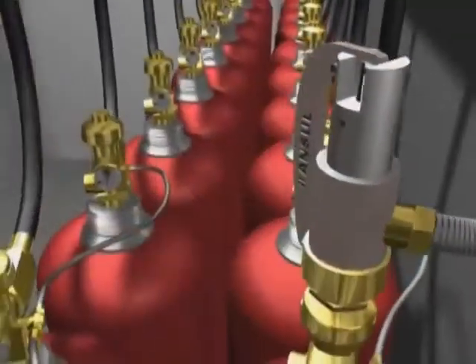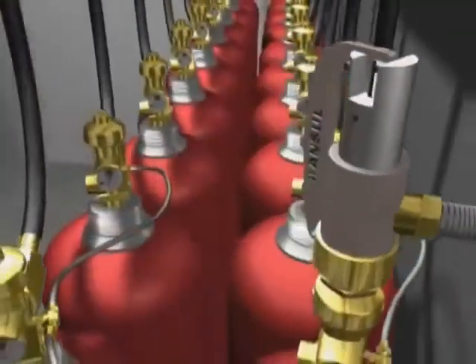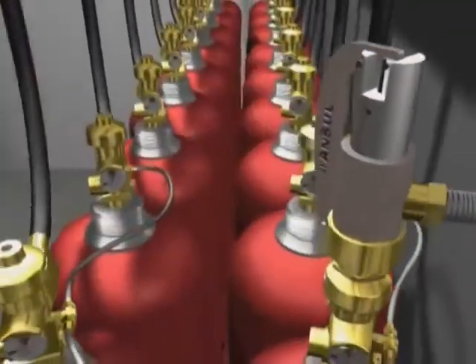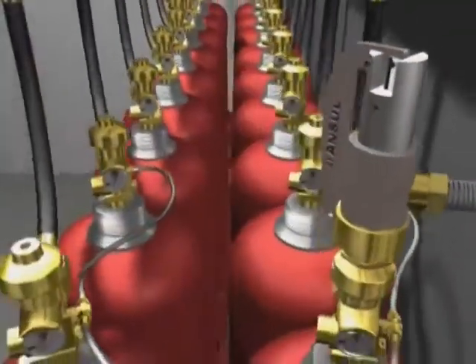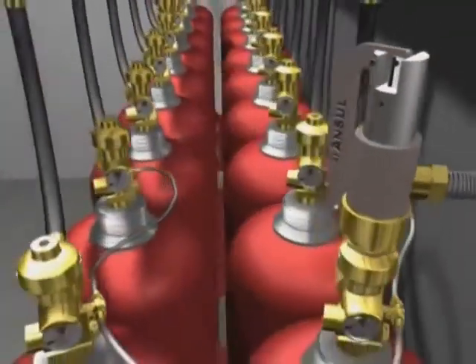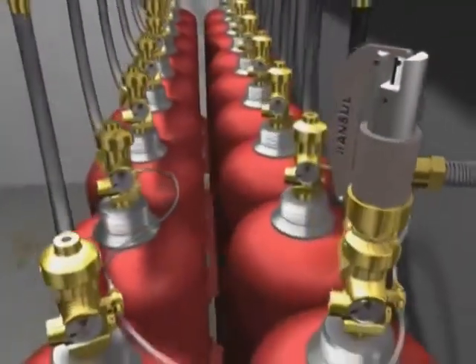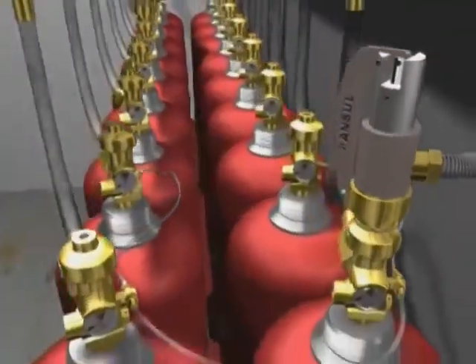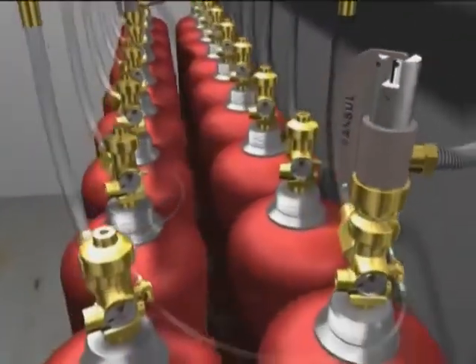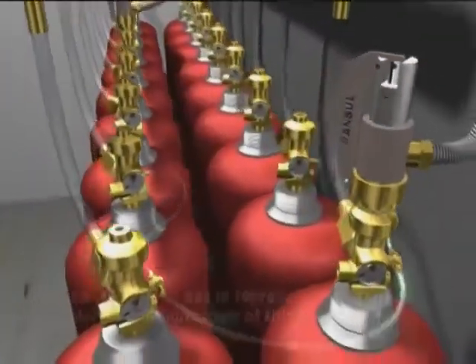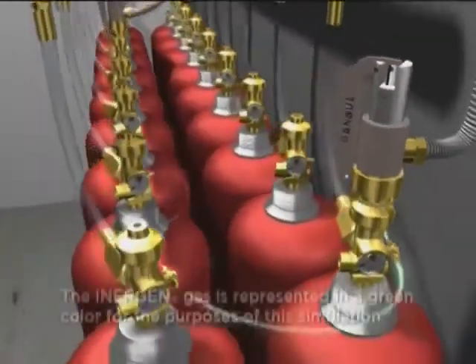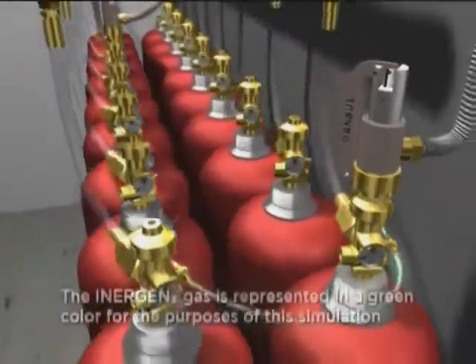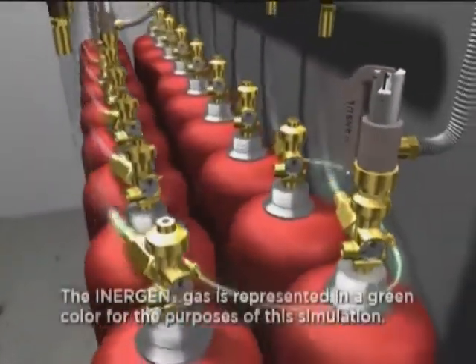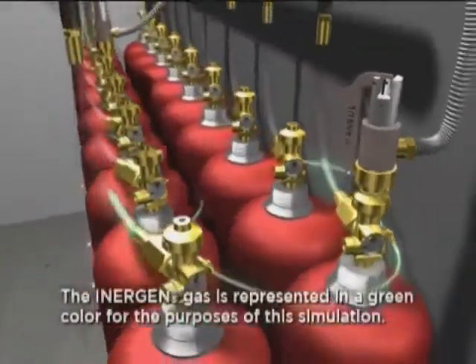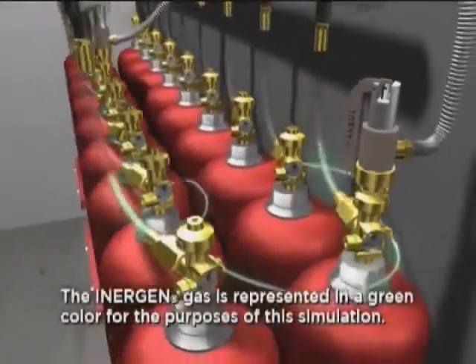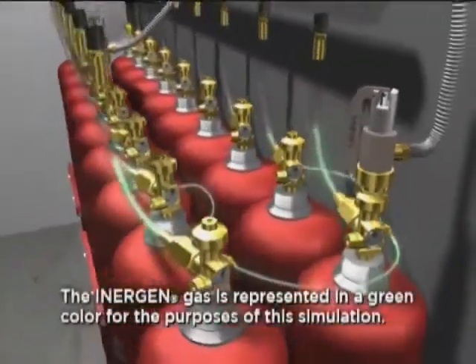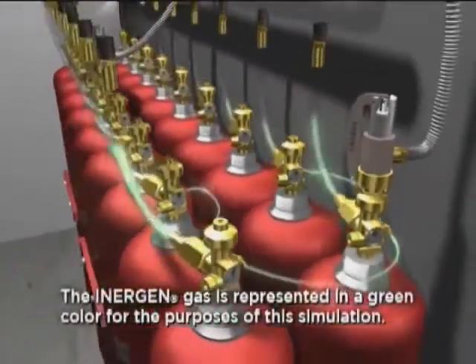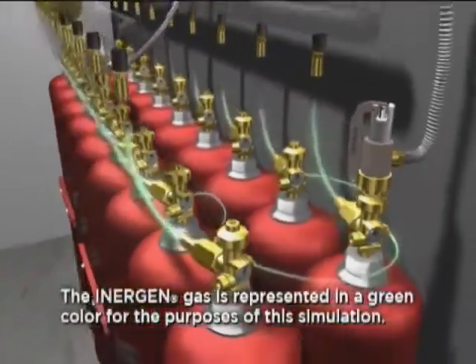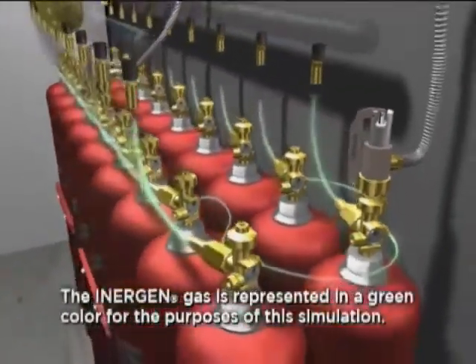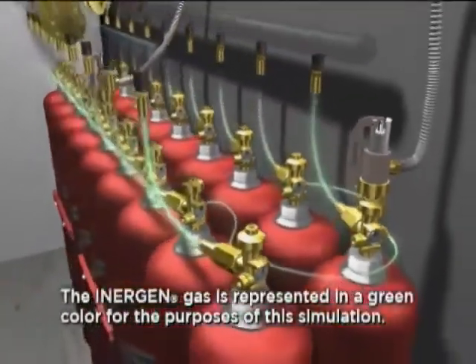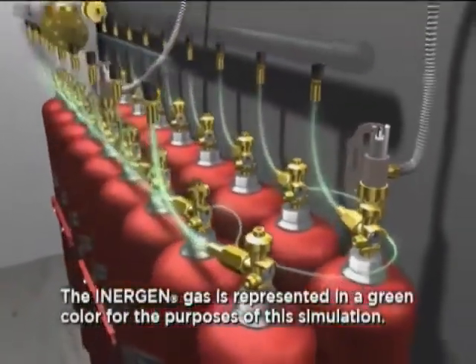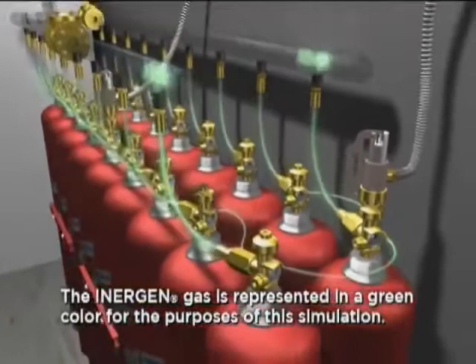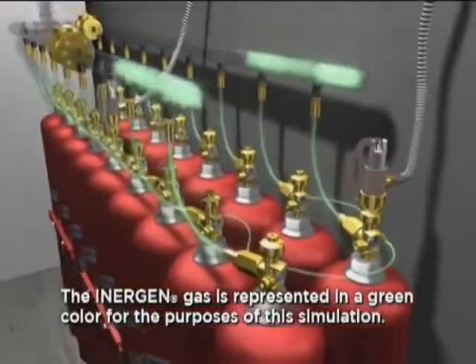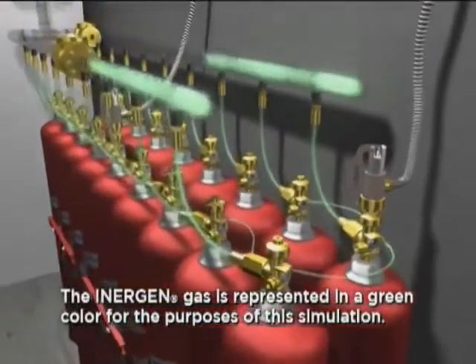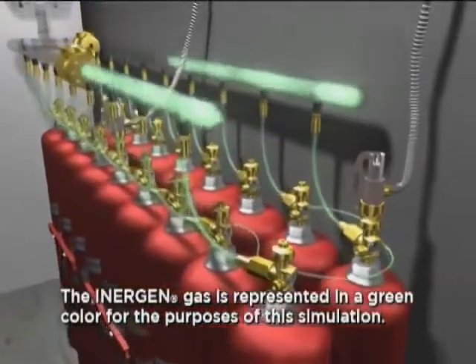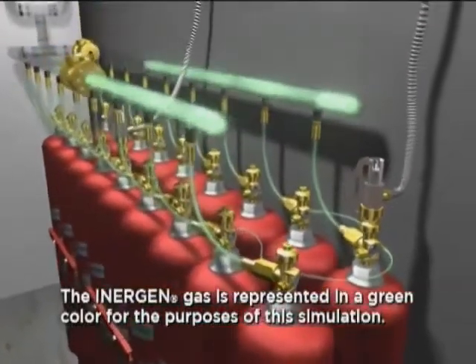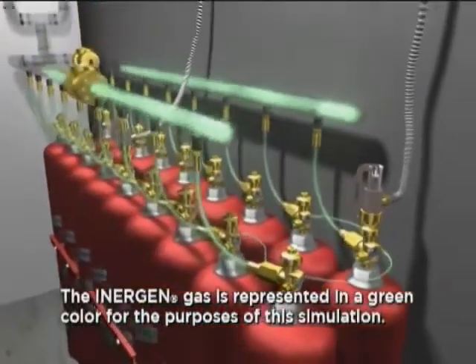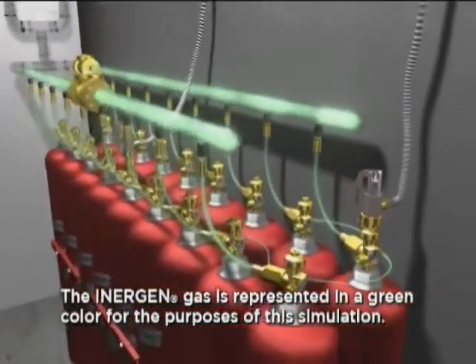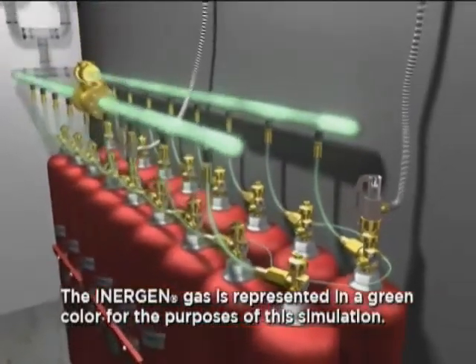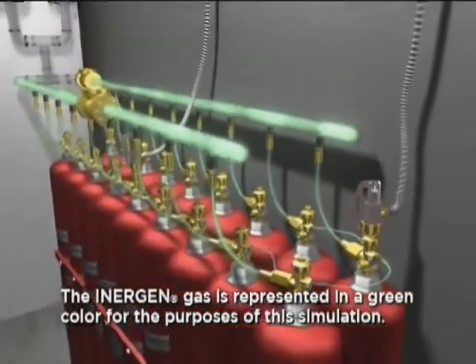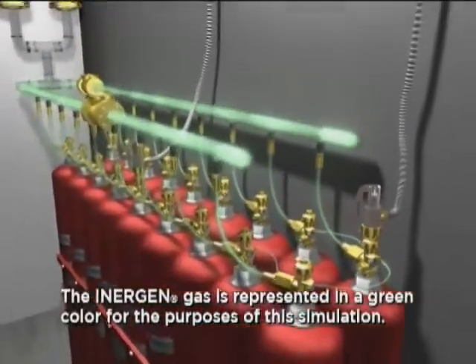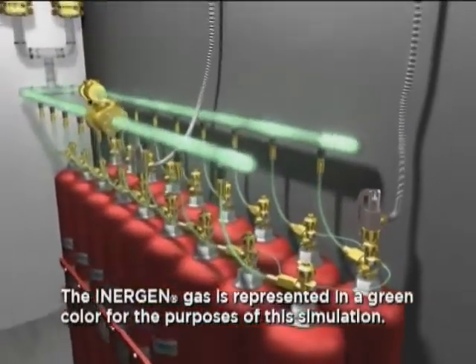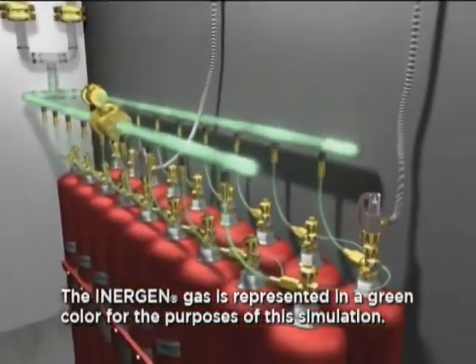The cylinder valve opens, allowing the Inogen agent to discharge from the storage cylinders.